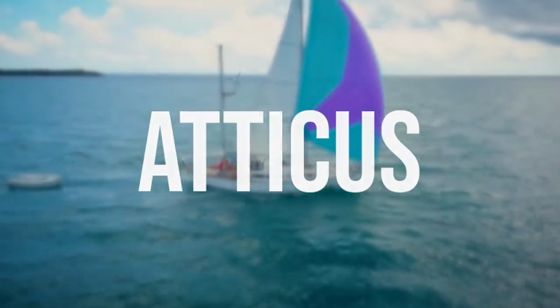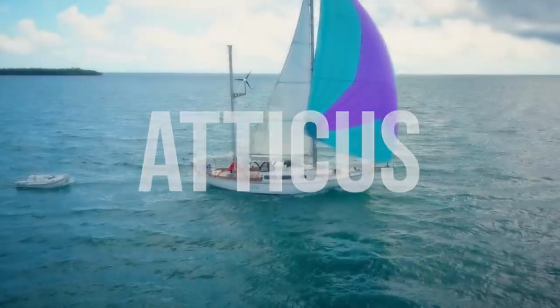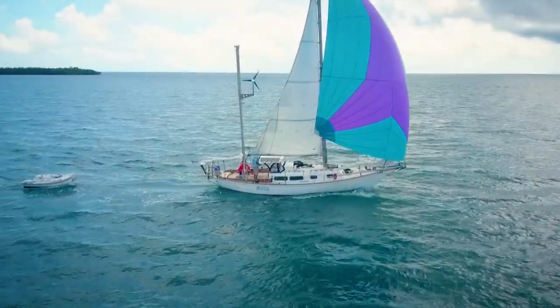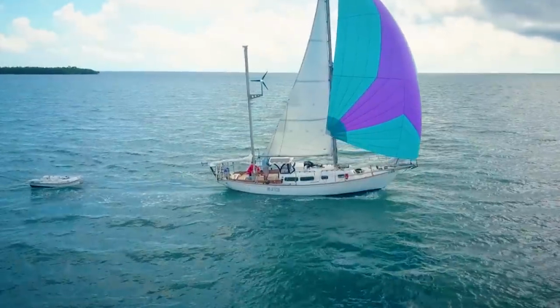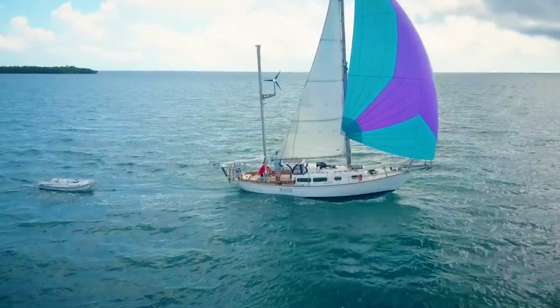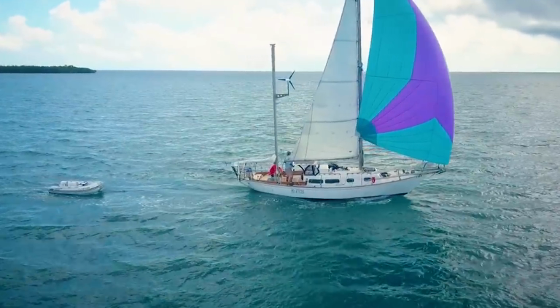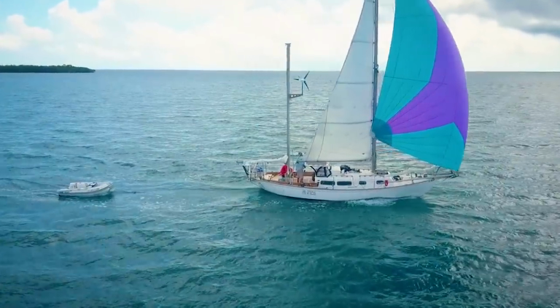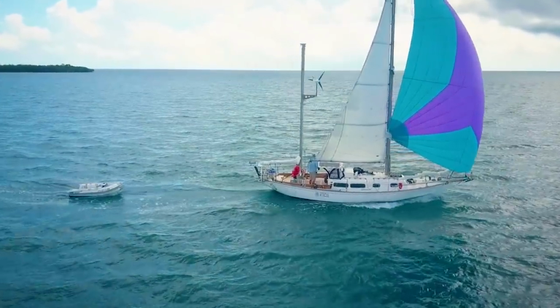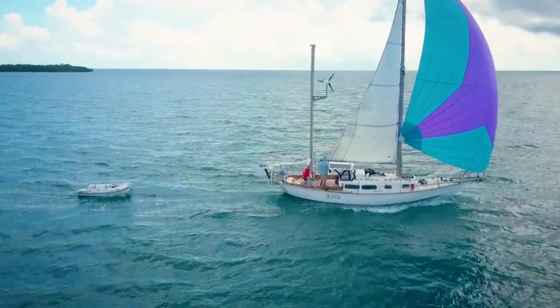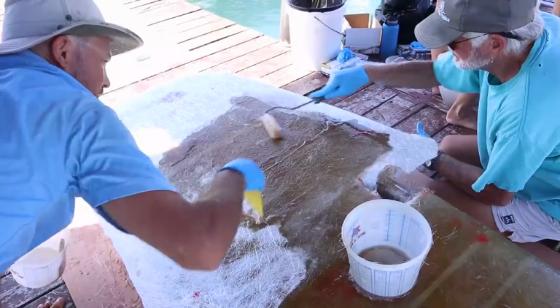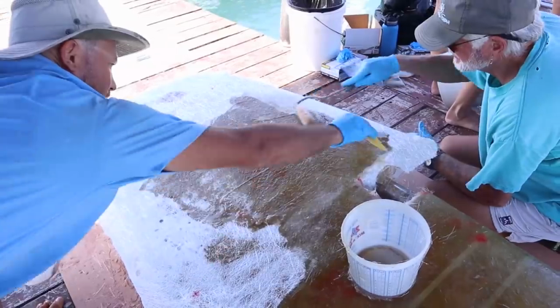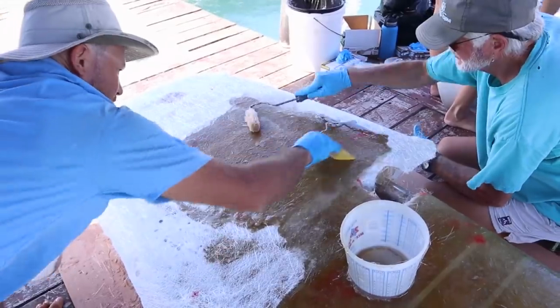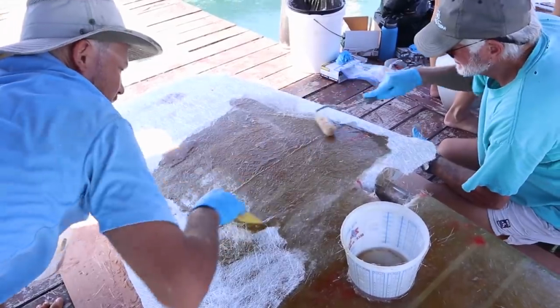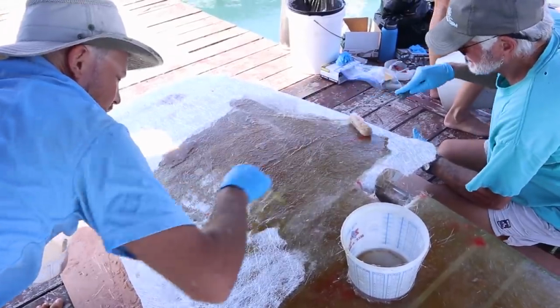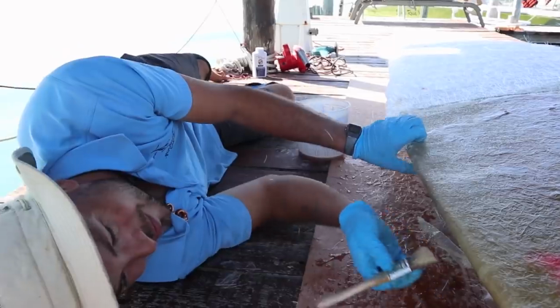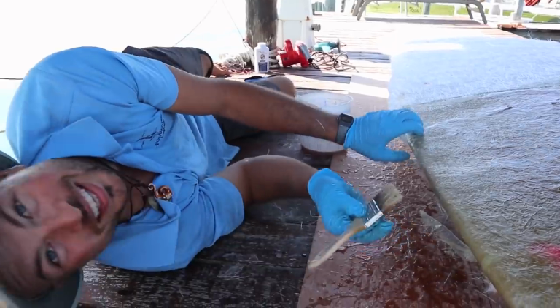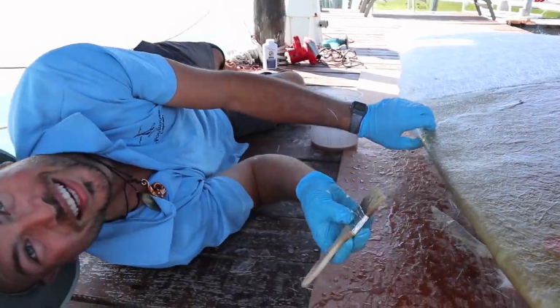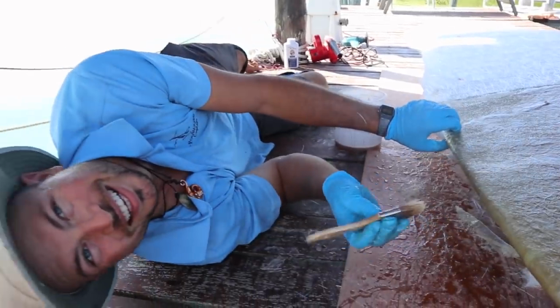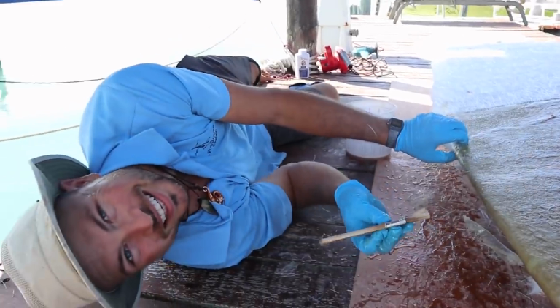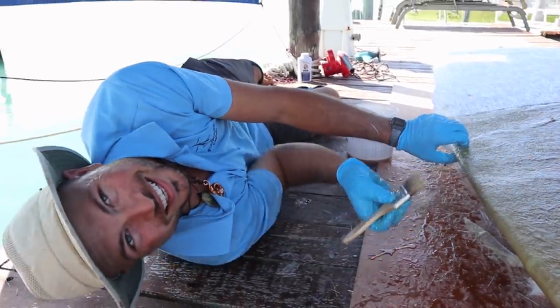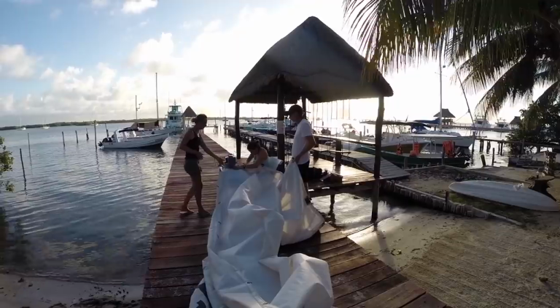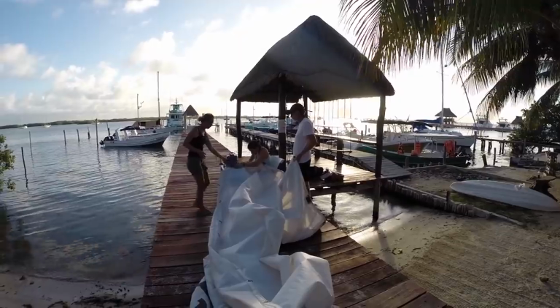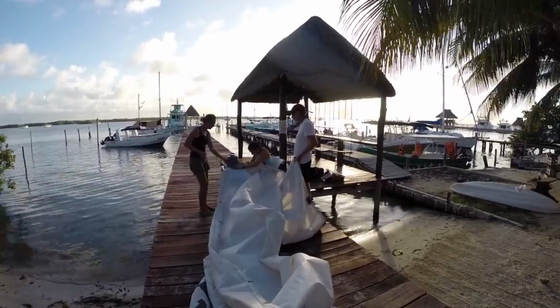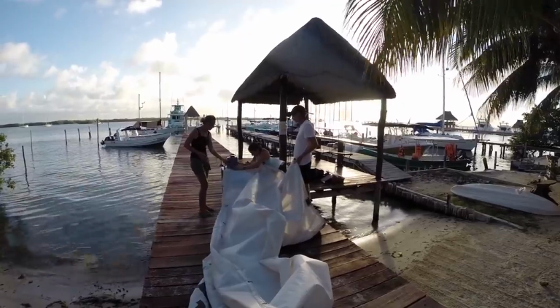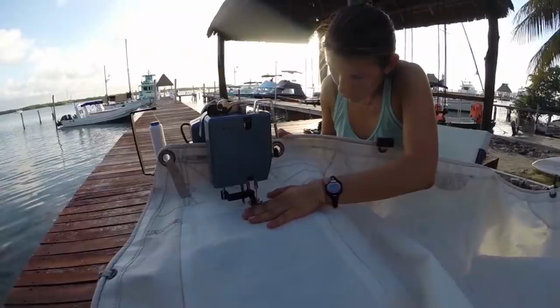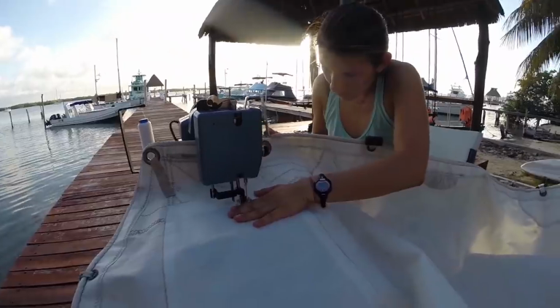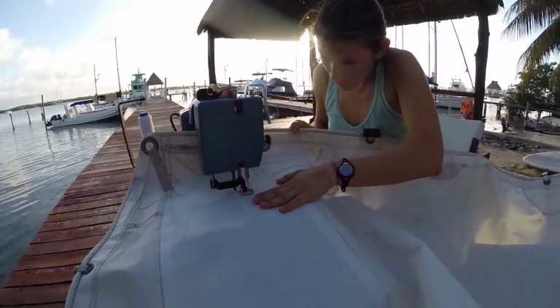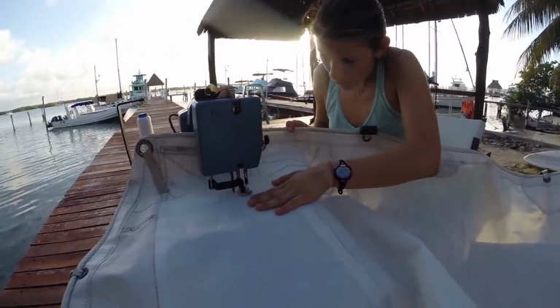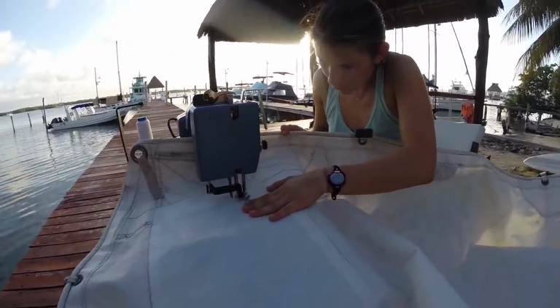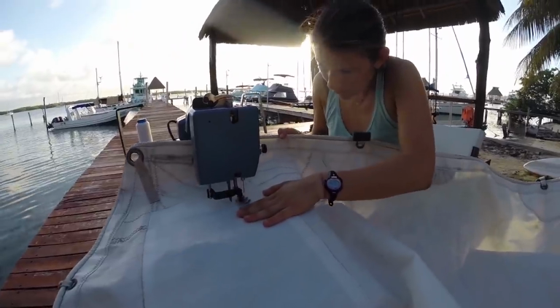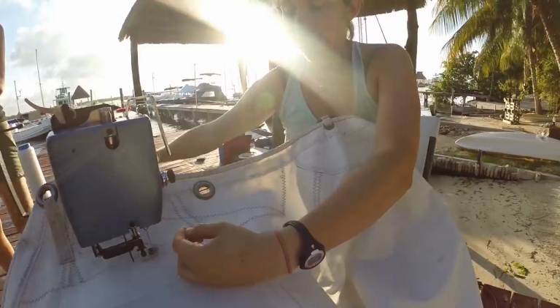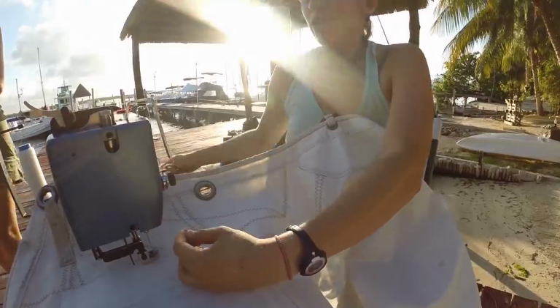Previously on Project Atticus. After spending a year working in Isla Mujeres, Mexico, we finally saved up enough money to start cruising again.